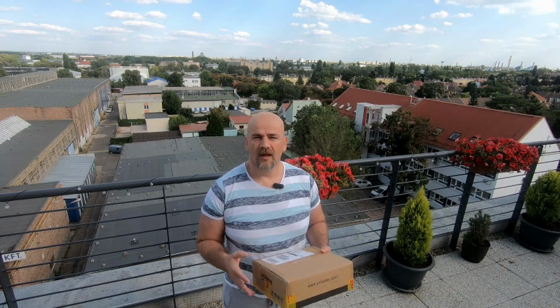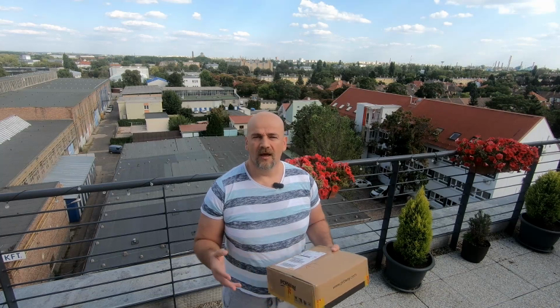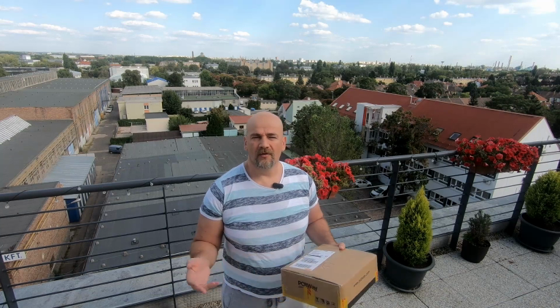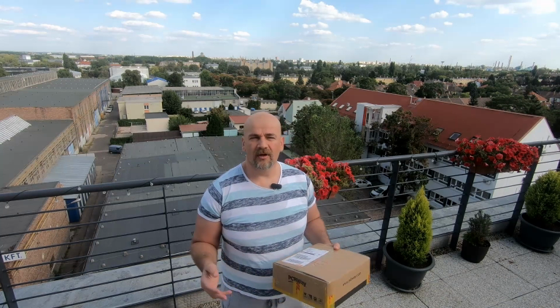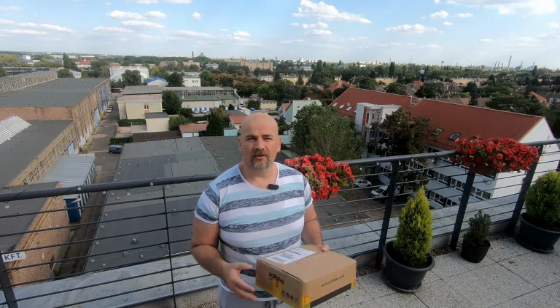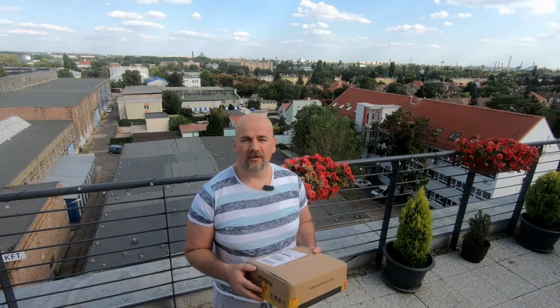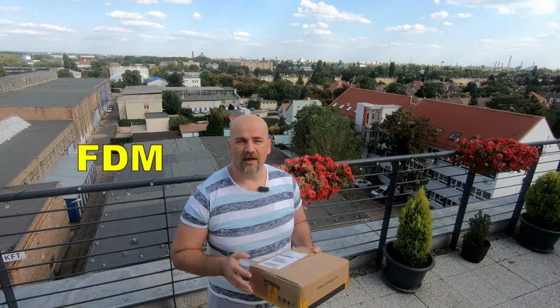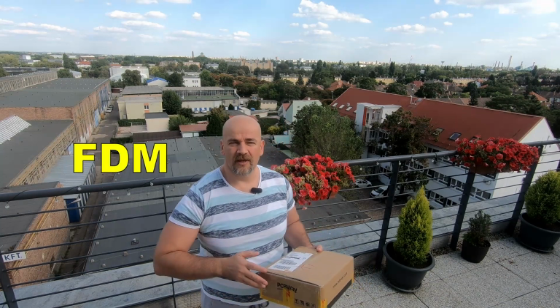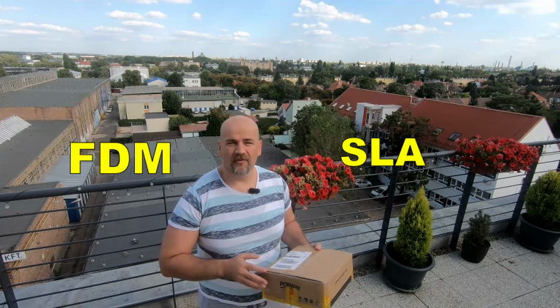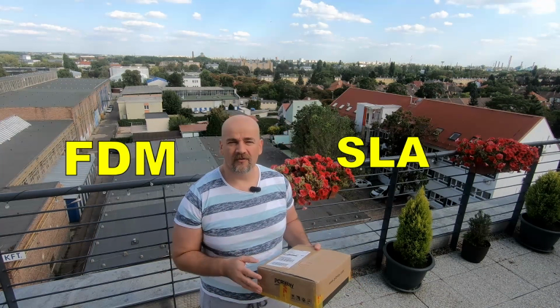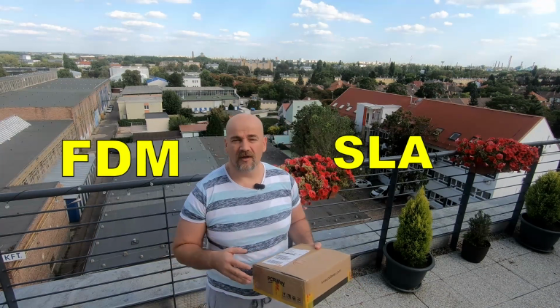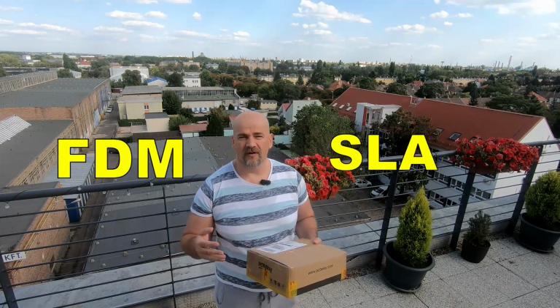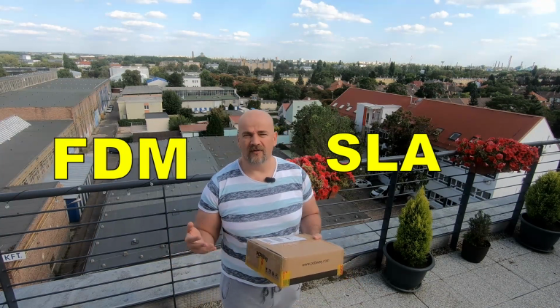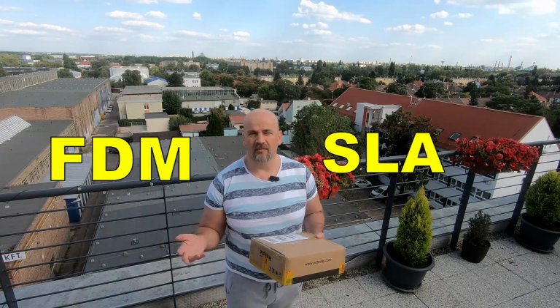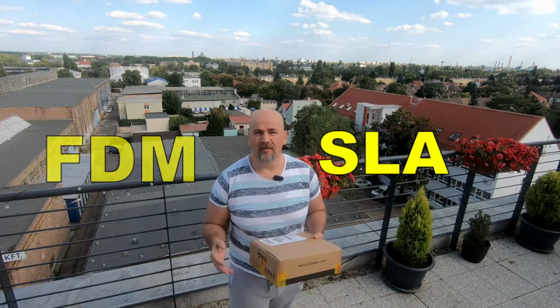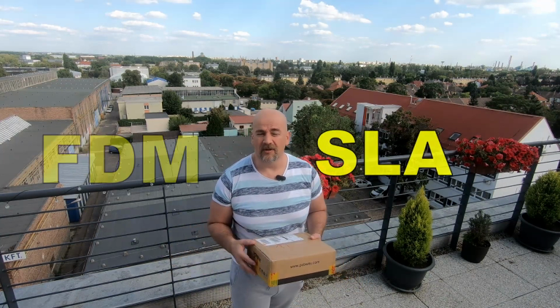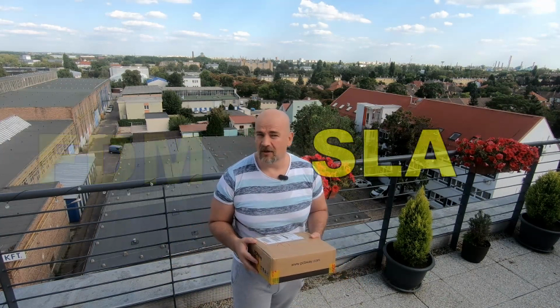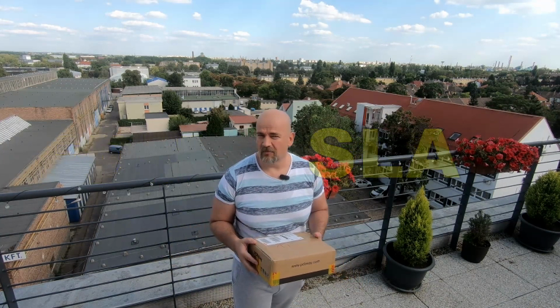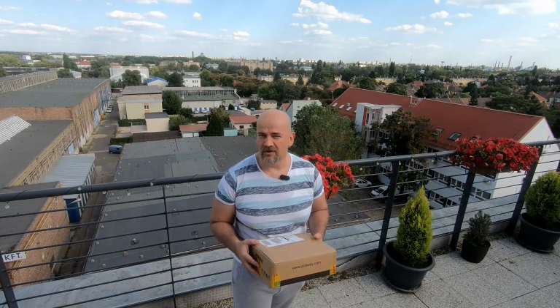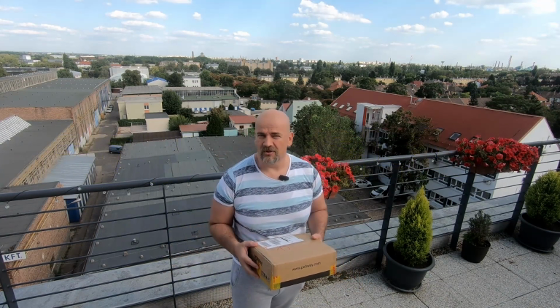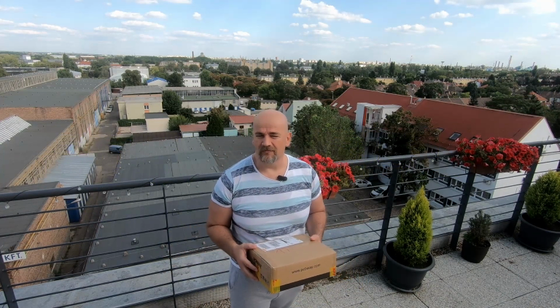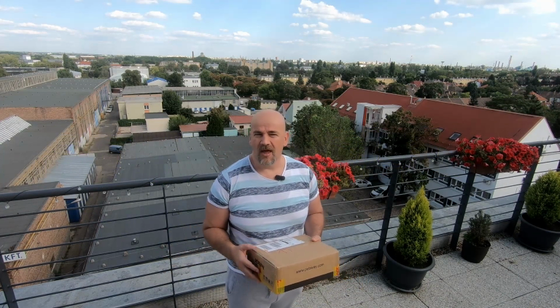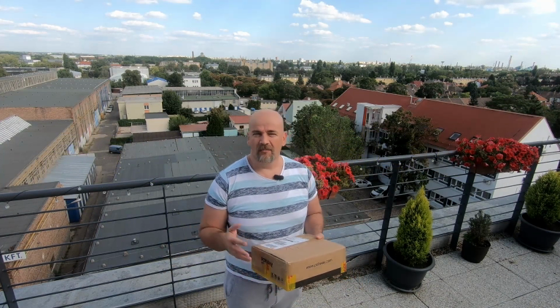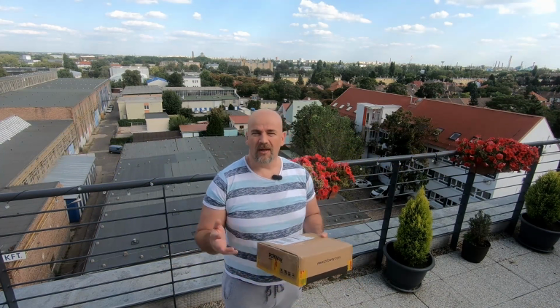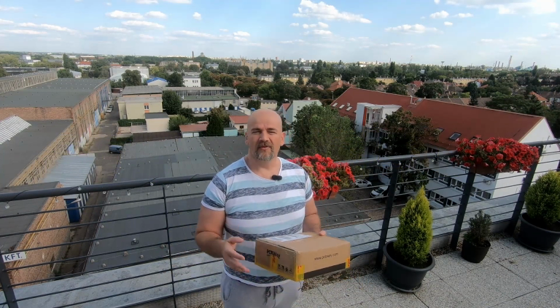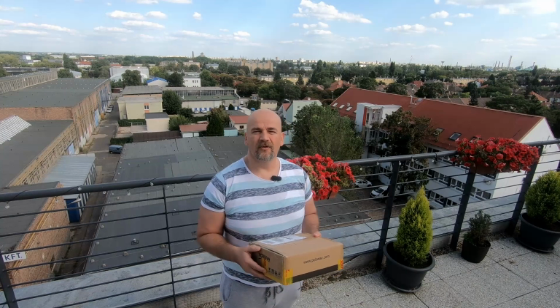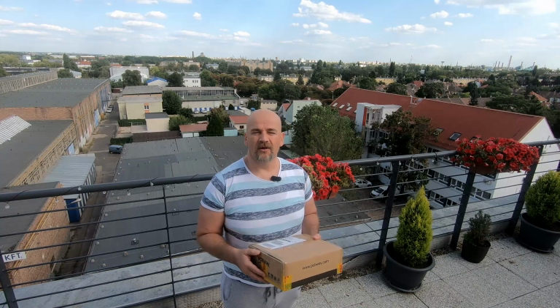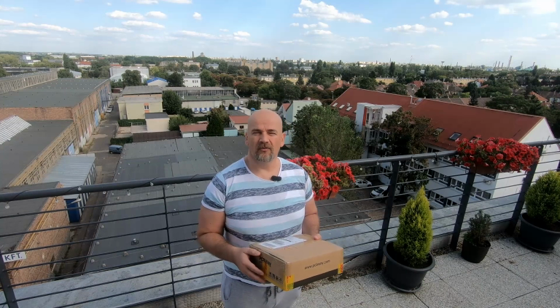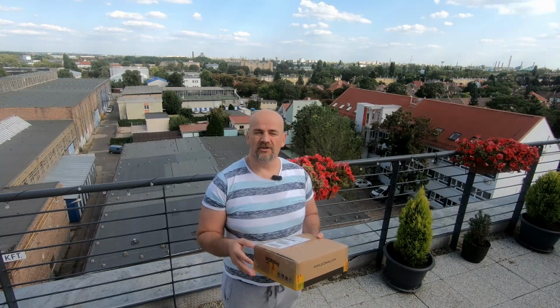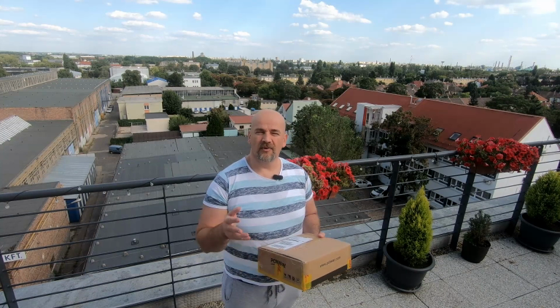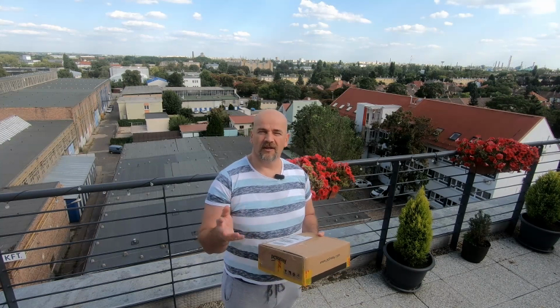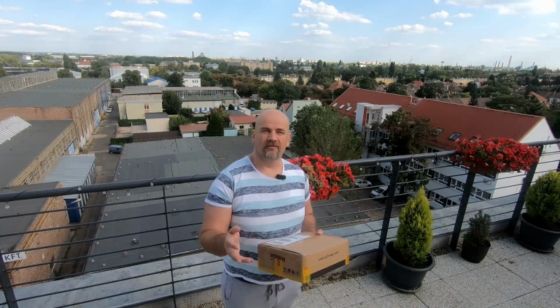Hello and welcome to another FDM vs. SLS 3D printing material competition. My name is Igor and you are watching my tech fun.